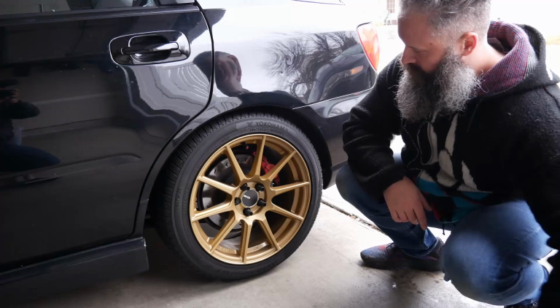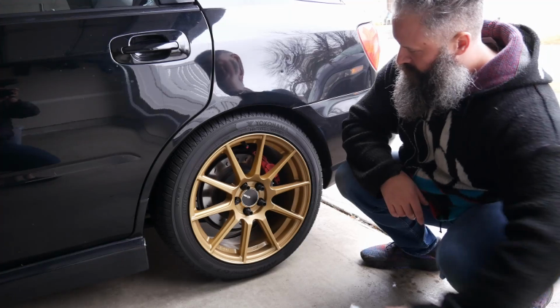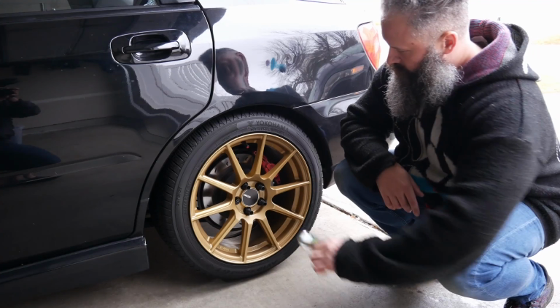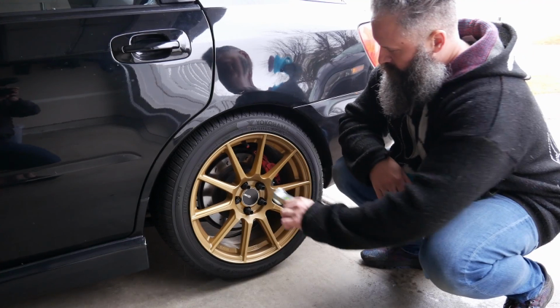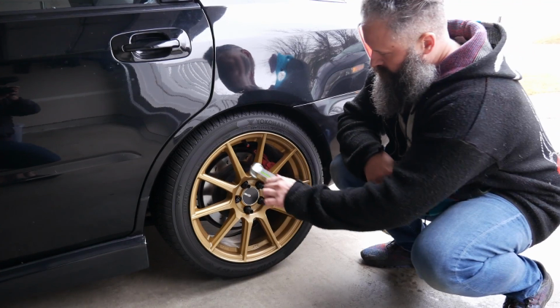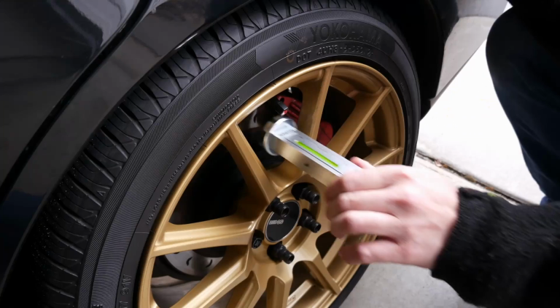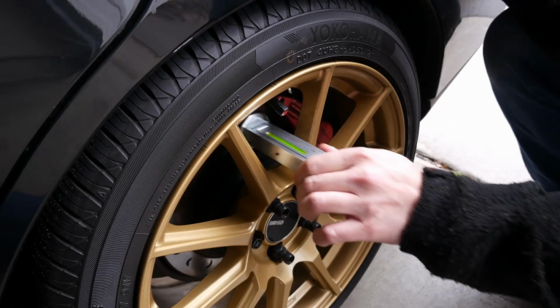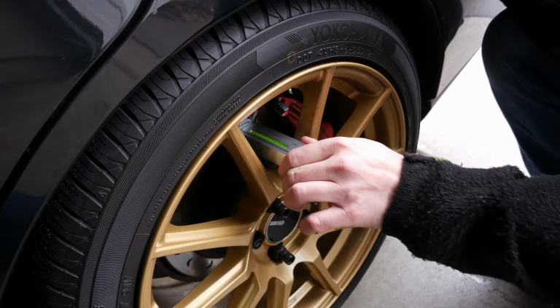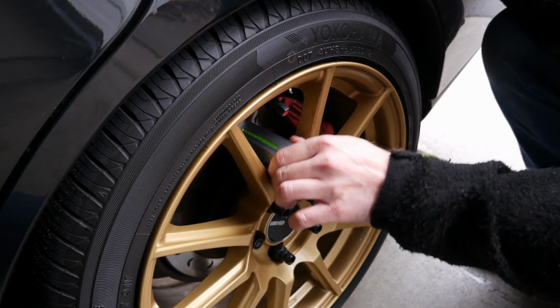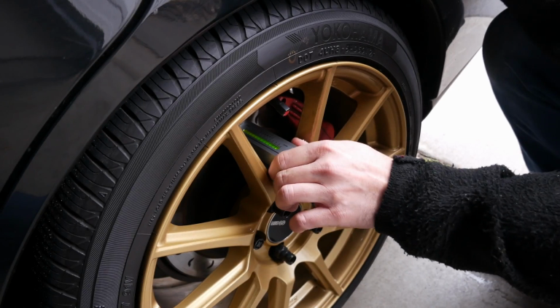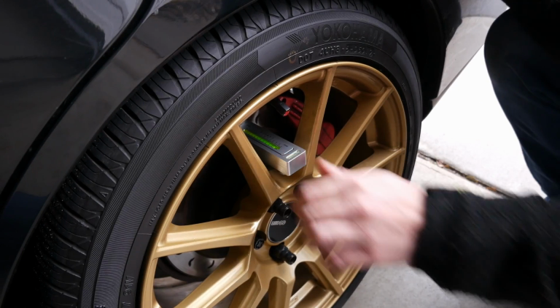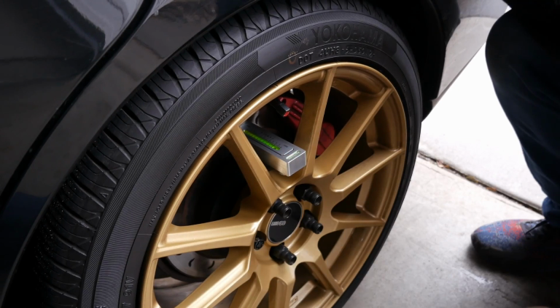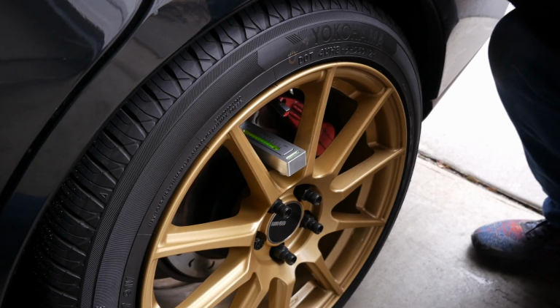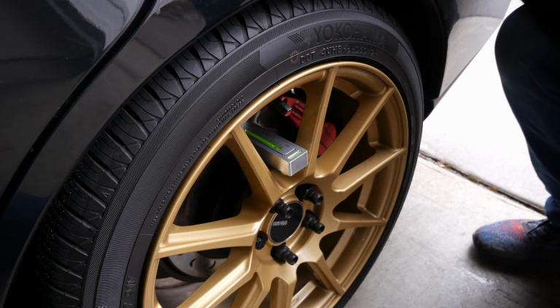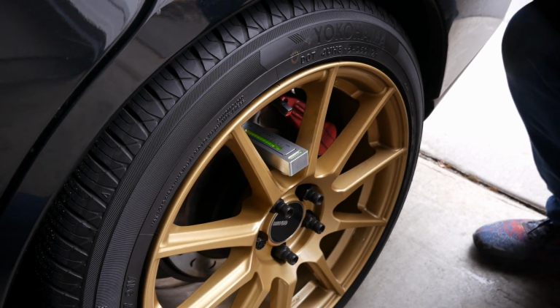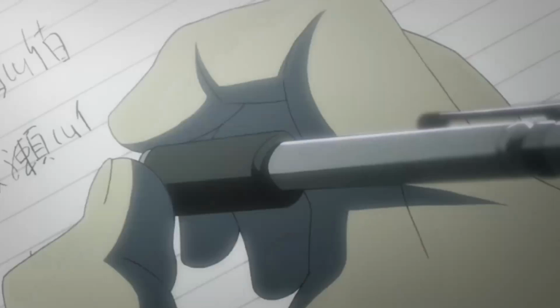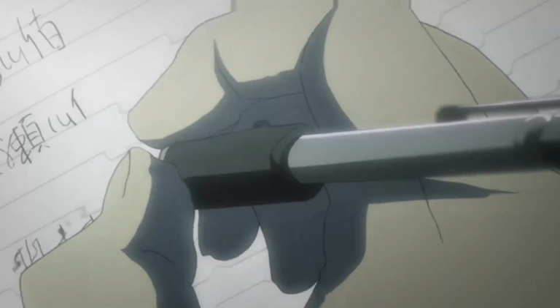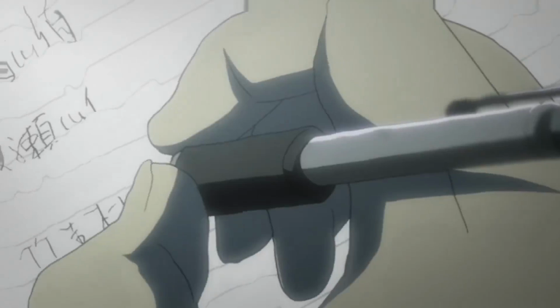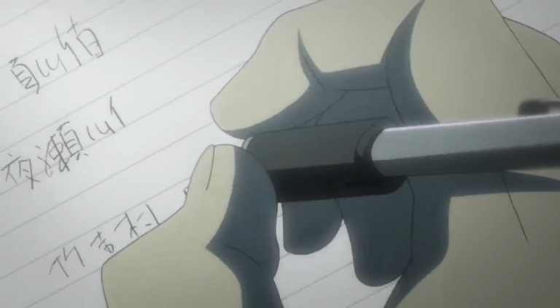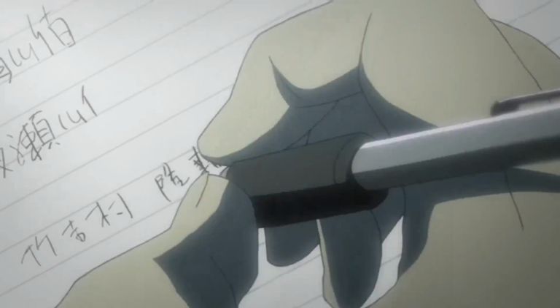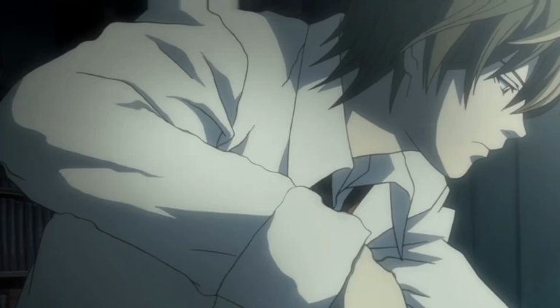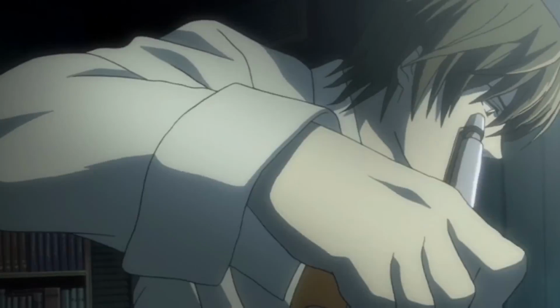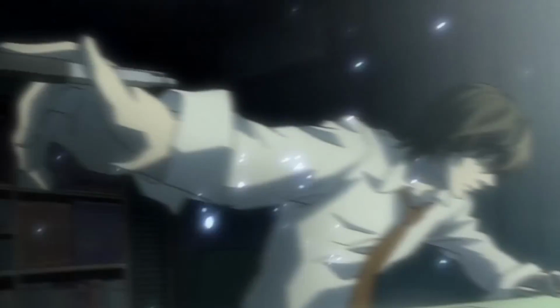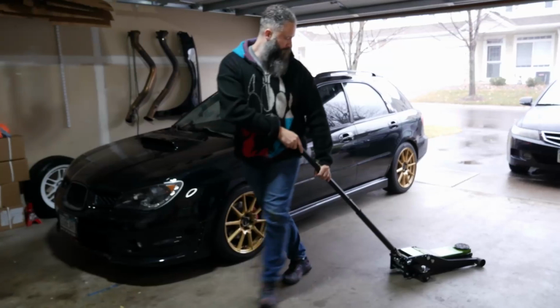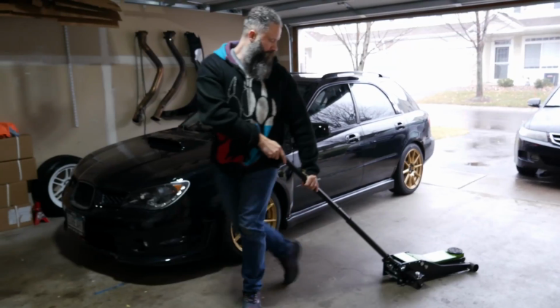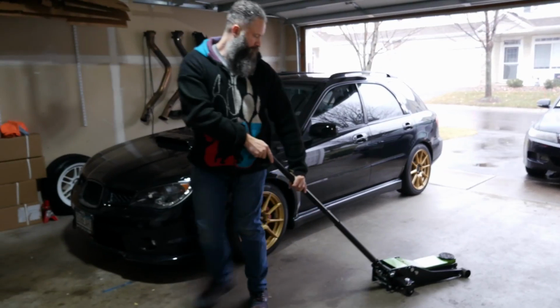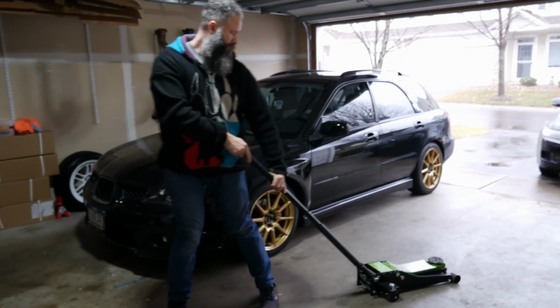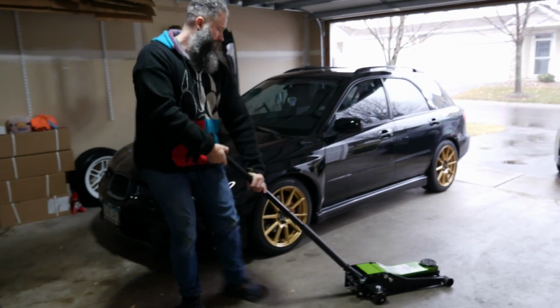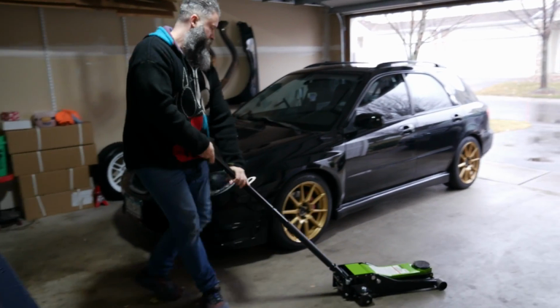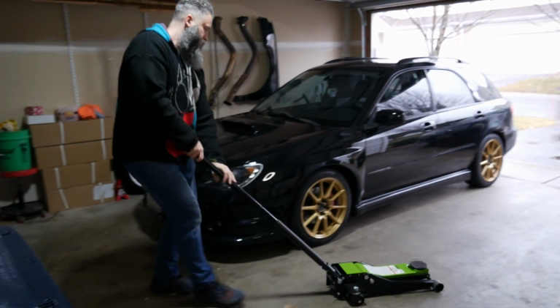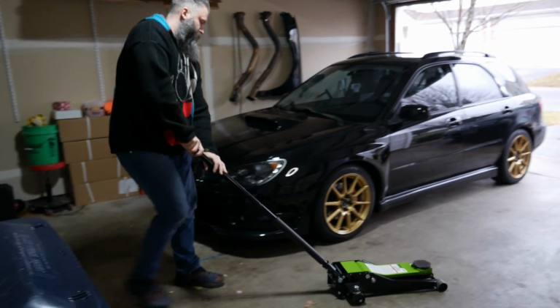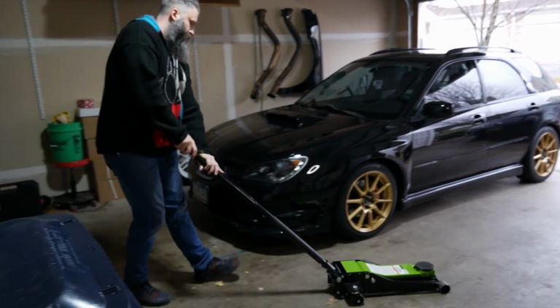Now we can proceed to check the other three wheels. It's a good idea to write down all your measurements because you'll be needing it in the next step.